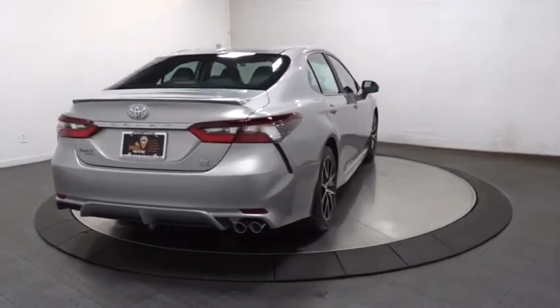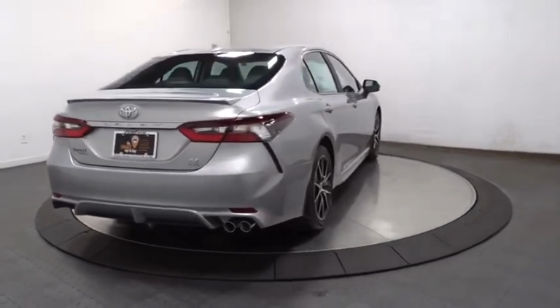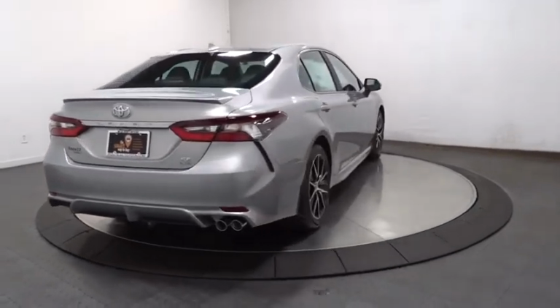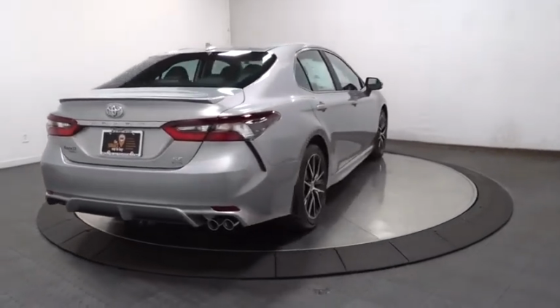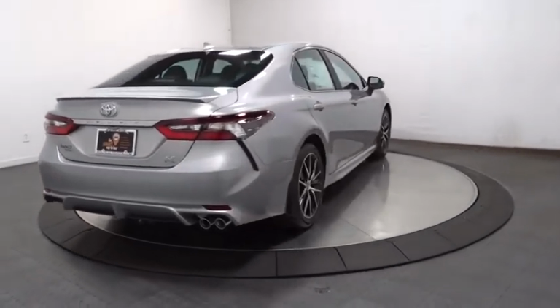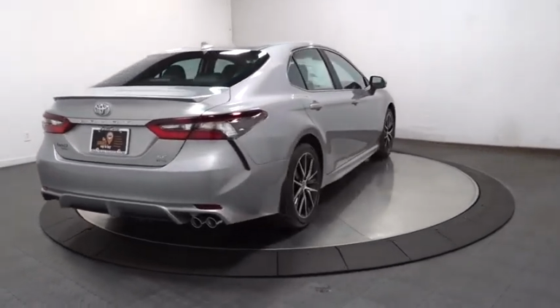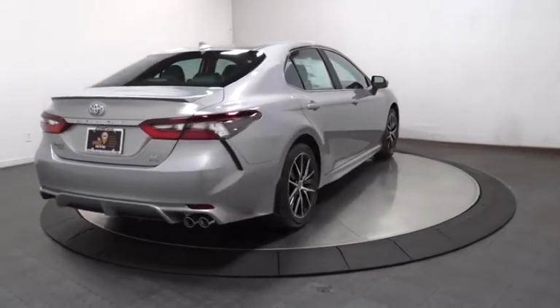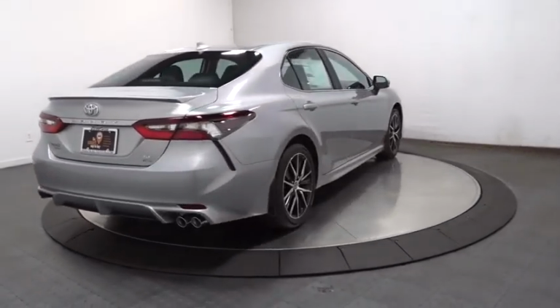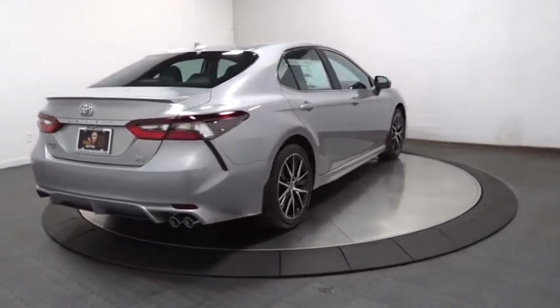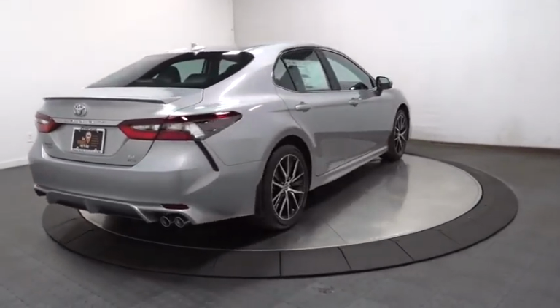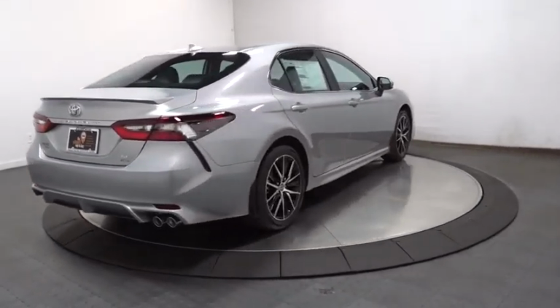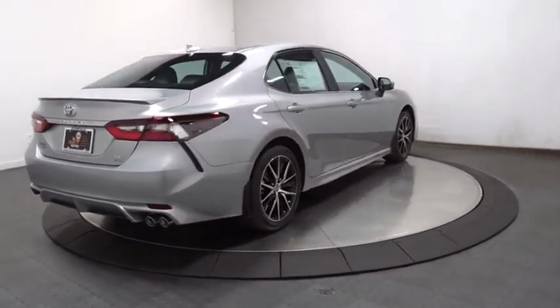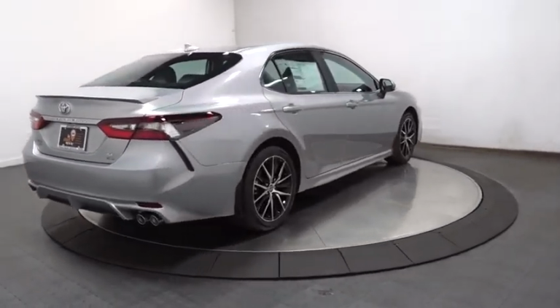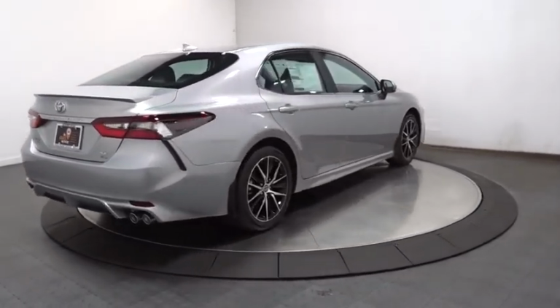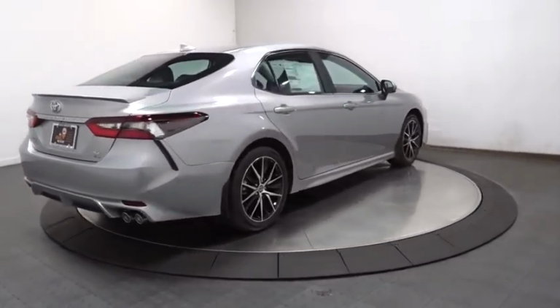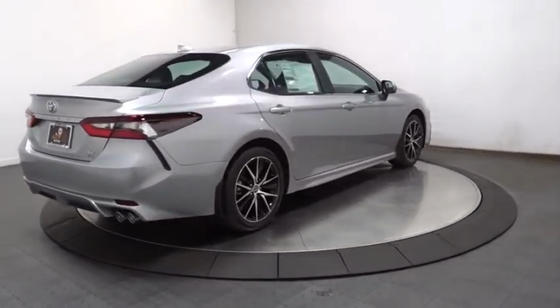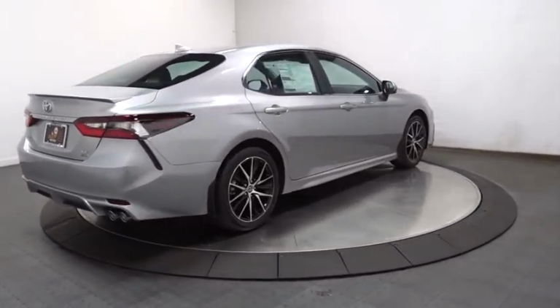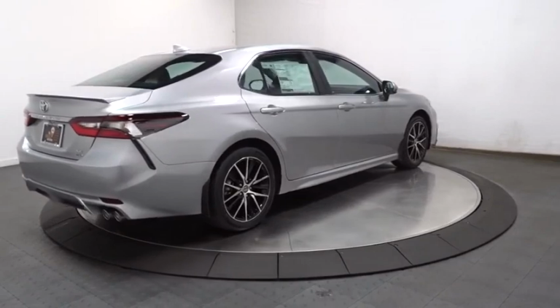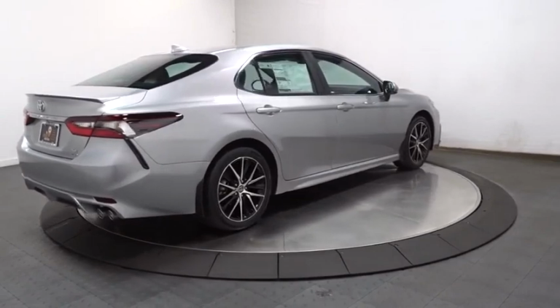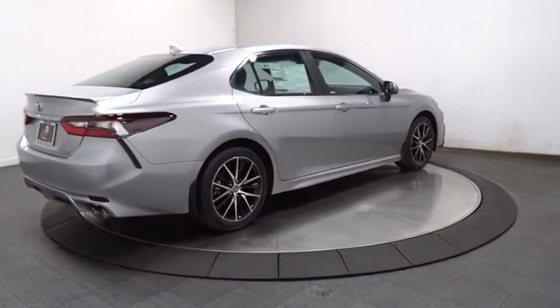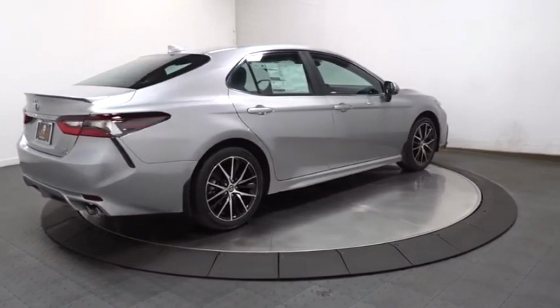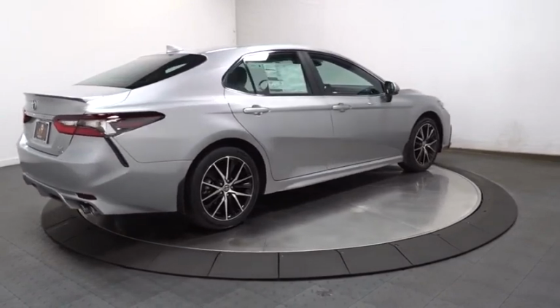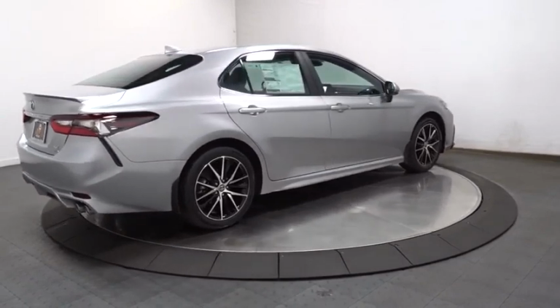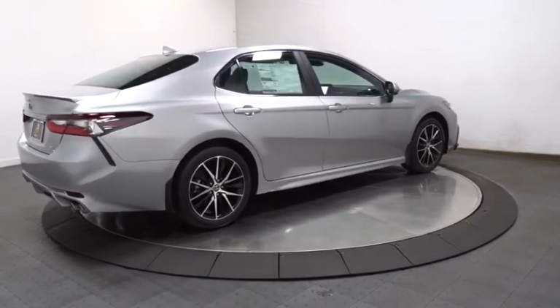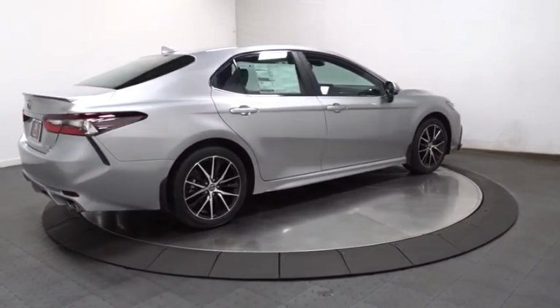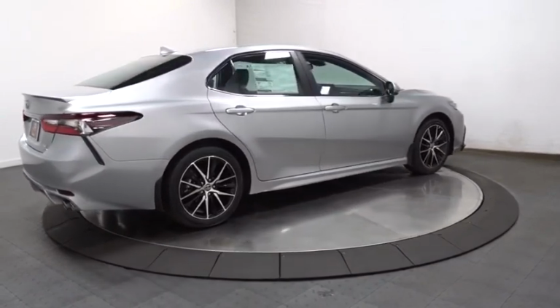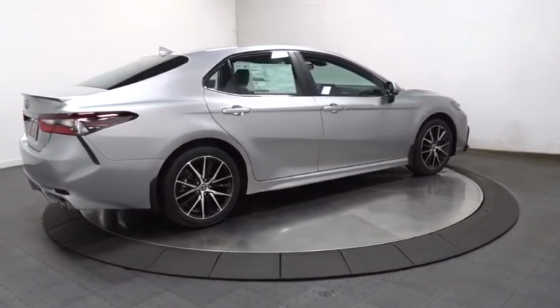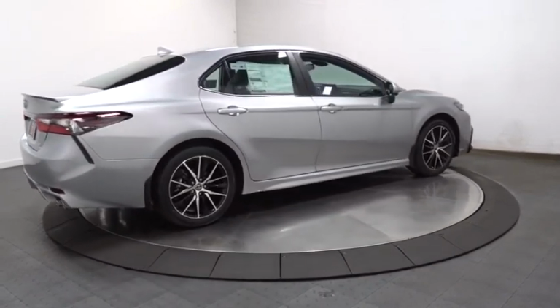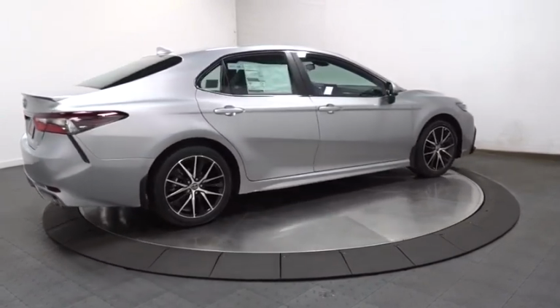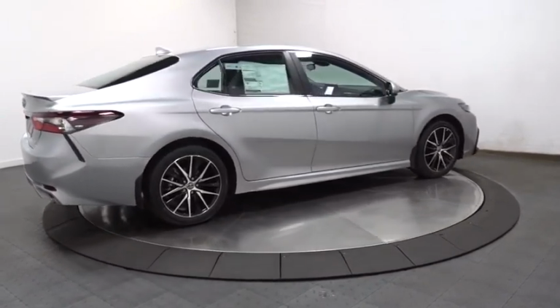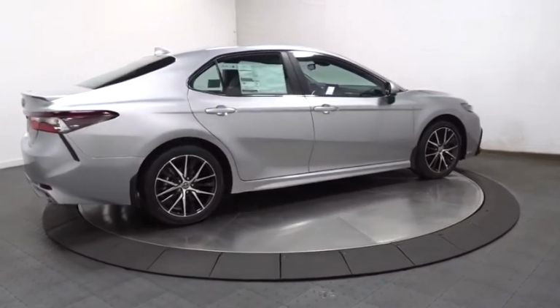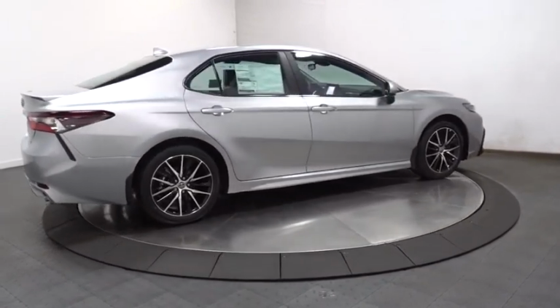Engine immobilizer, body color door handles, power rear window sunshade. Come see the car for yourself.